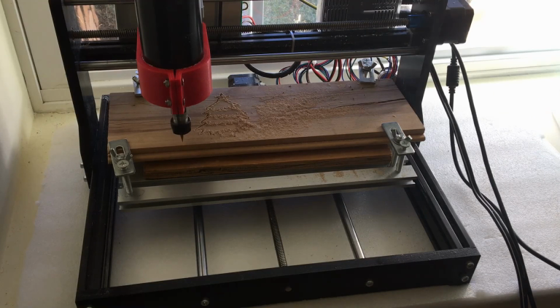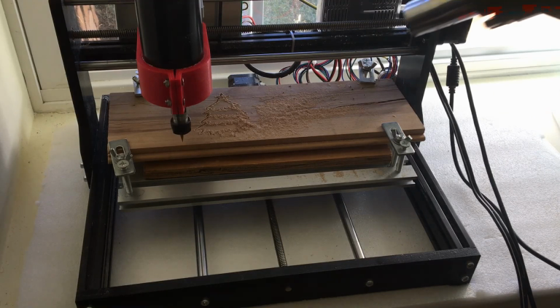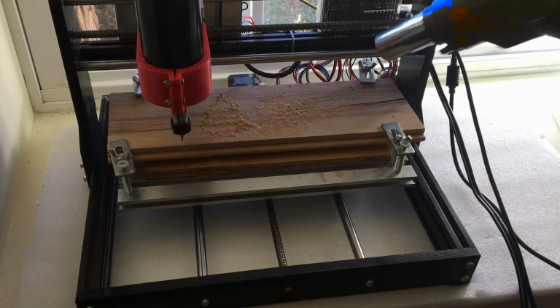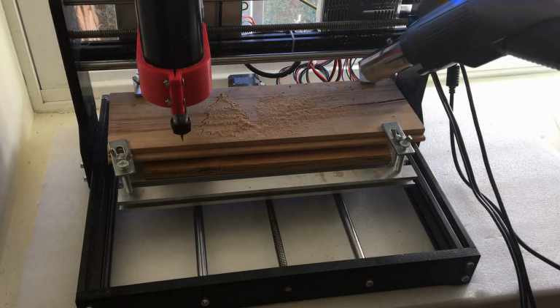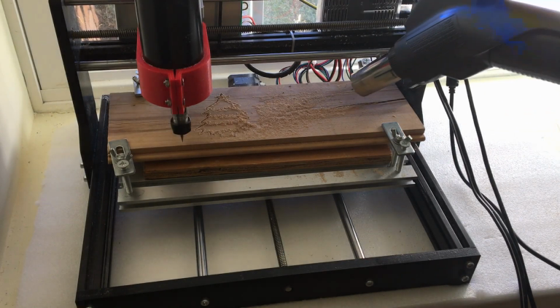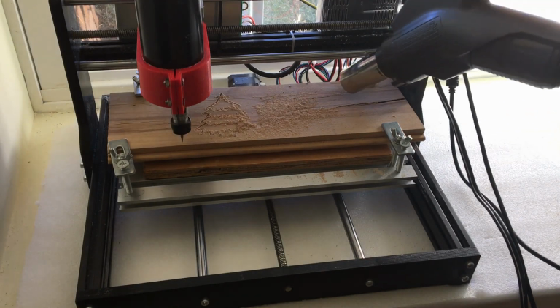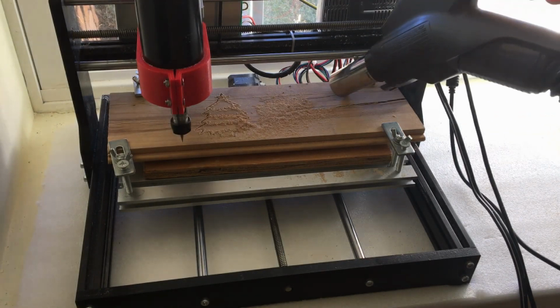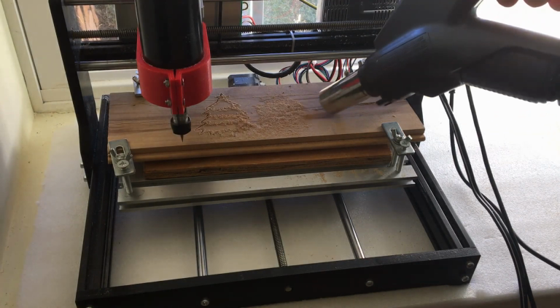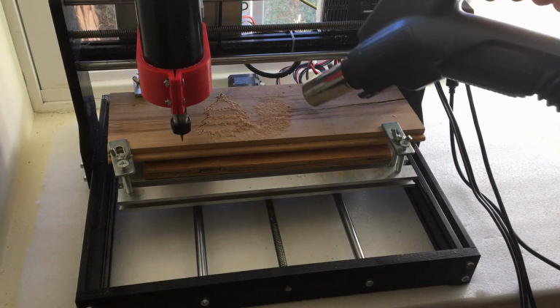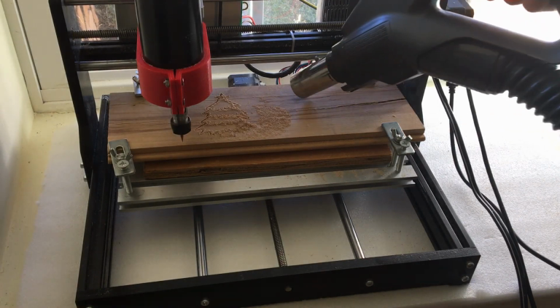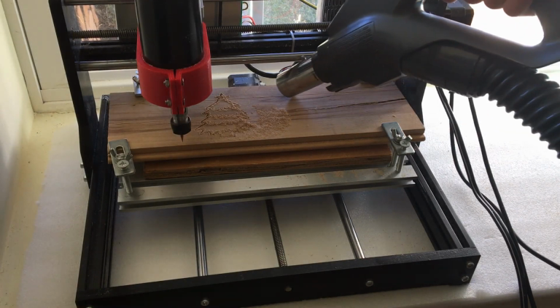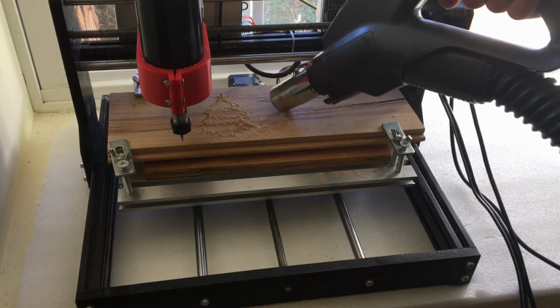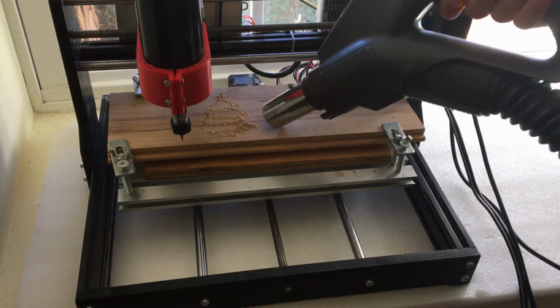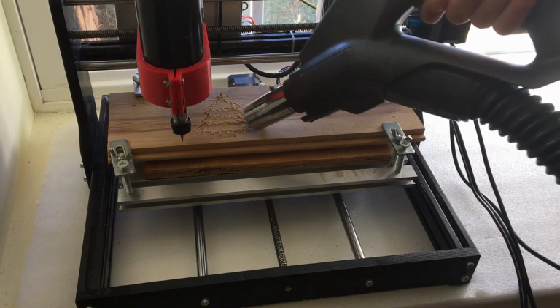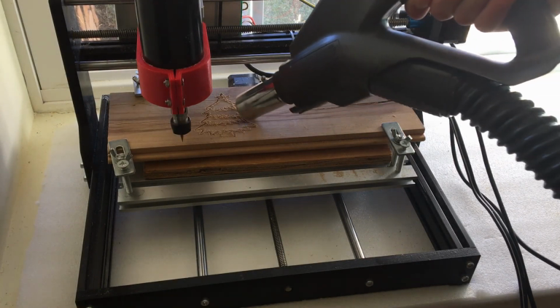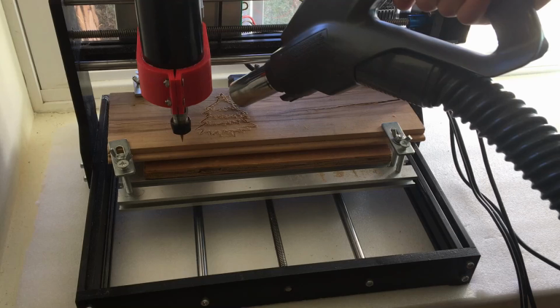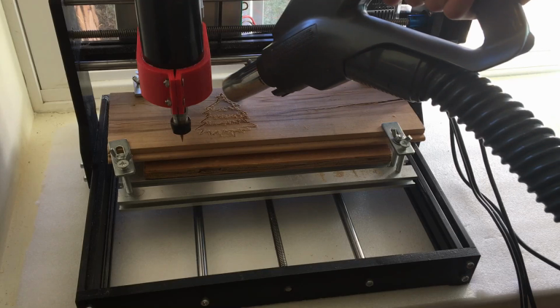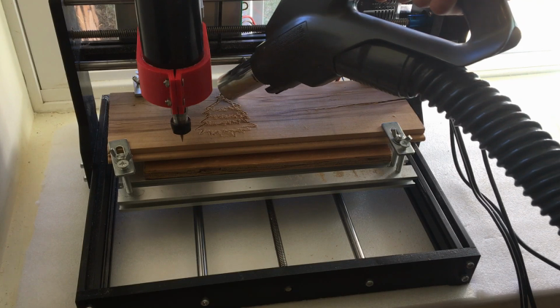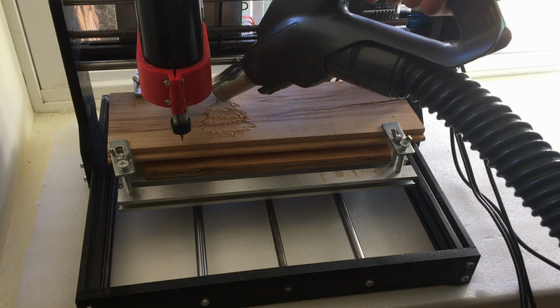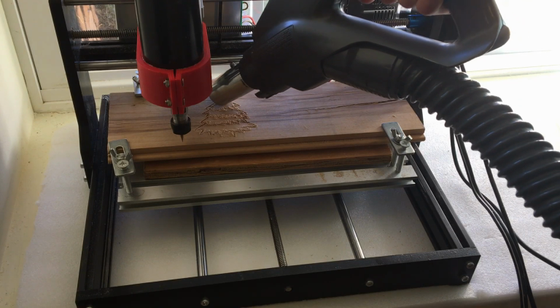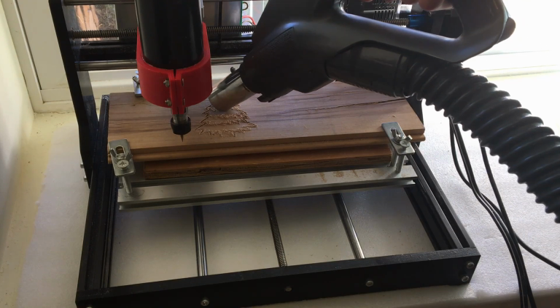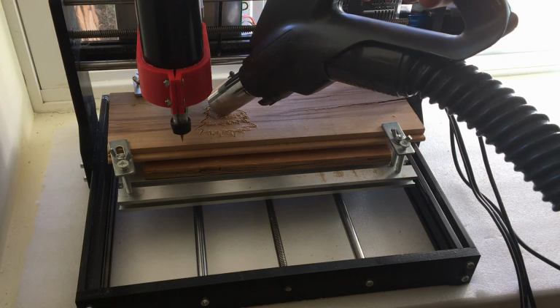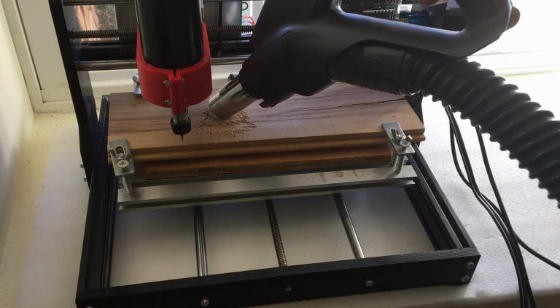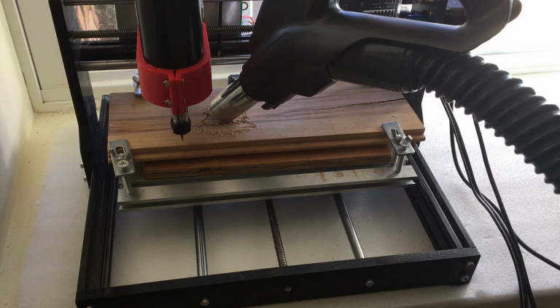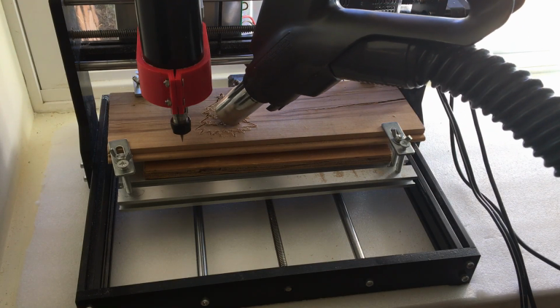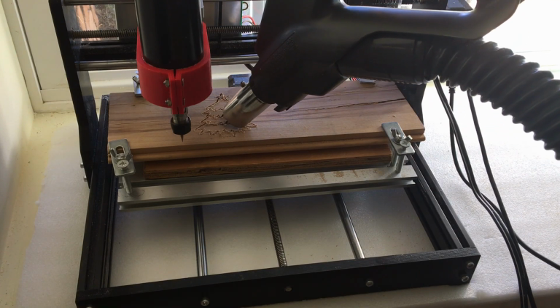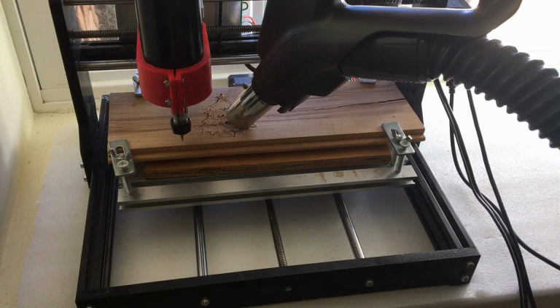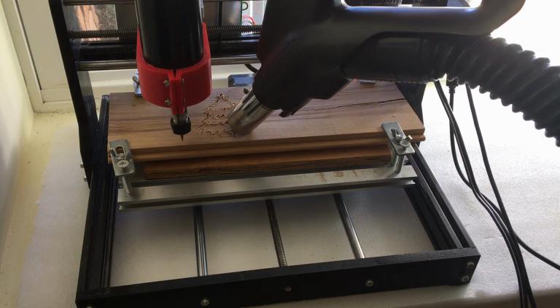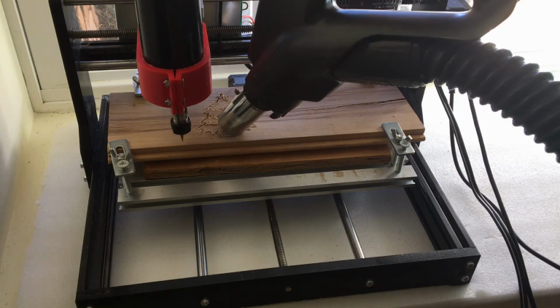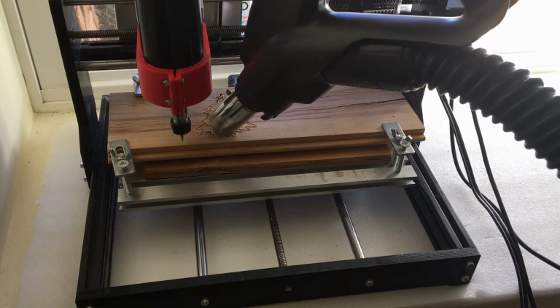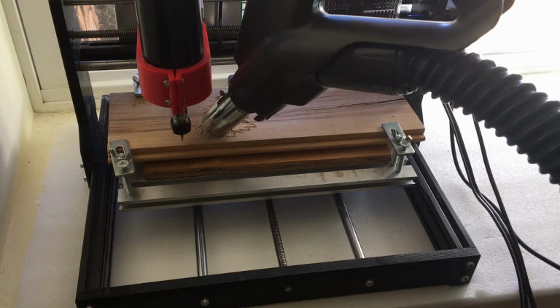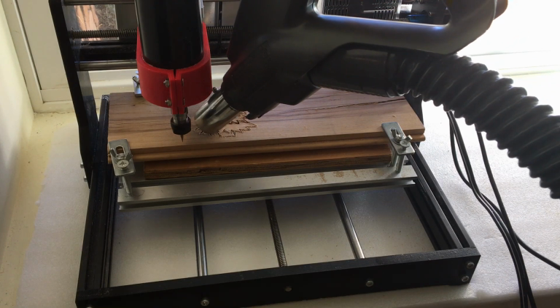I'll vacuum up the chips and it looks like this. I ended up running this operation for a second time just to clean up the carving.